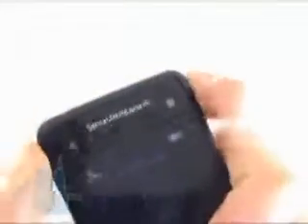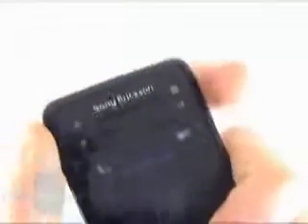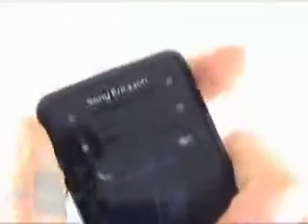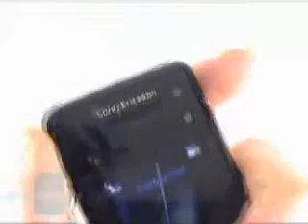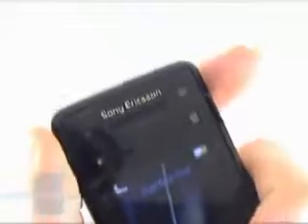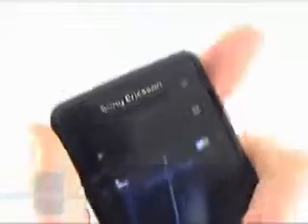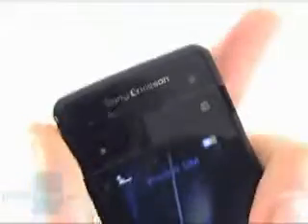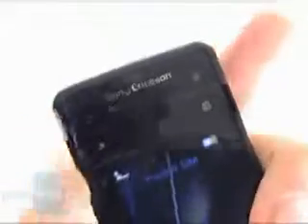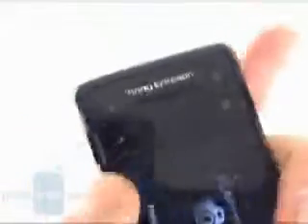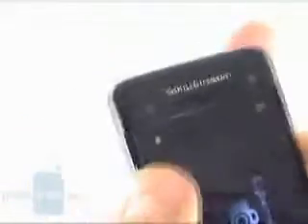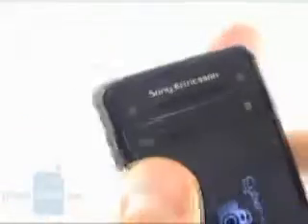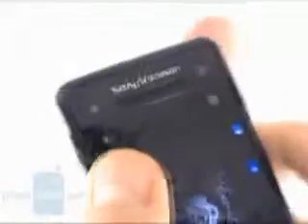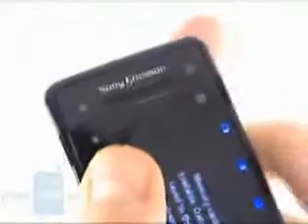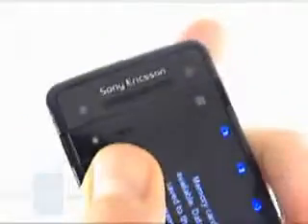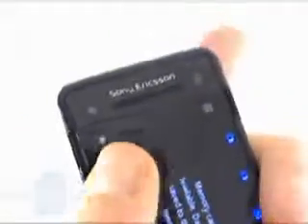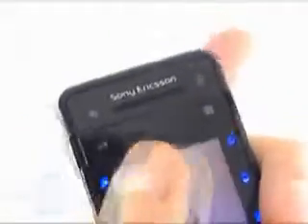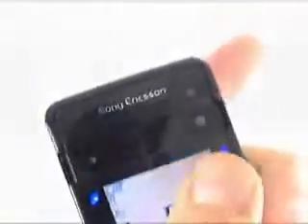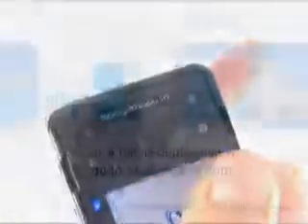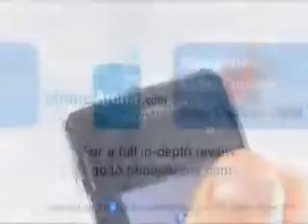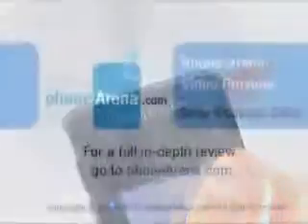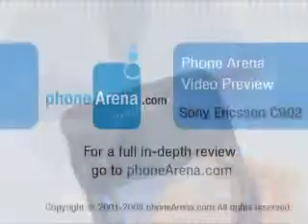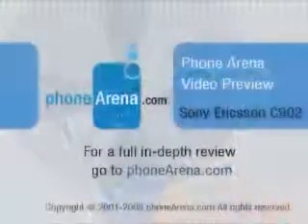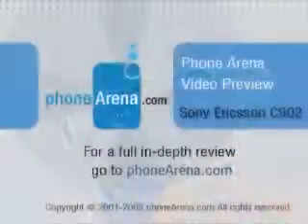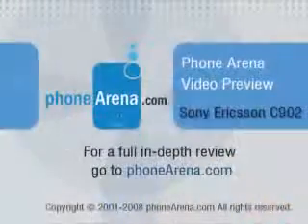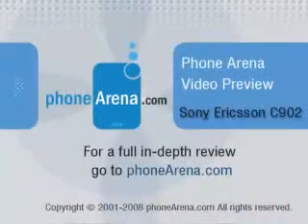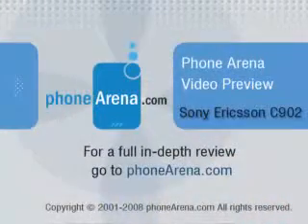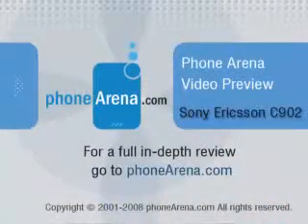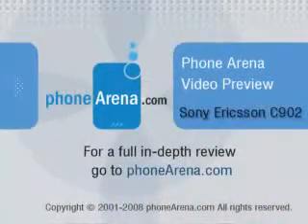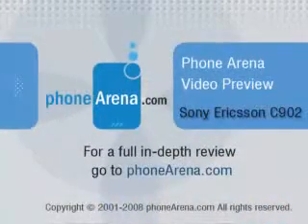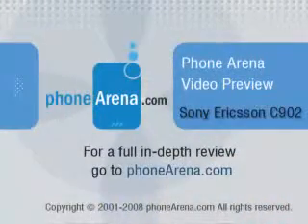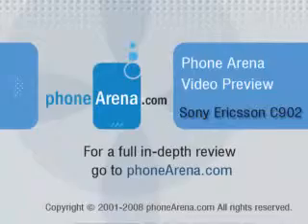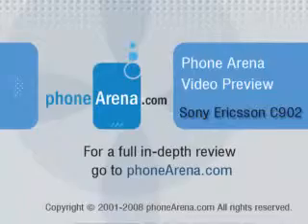Expect our full review soon and visit www.phonearena.com for additional information.